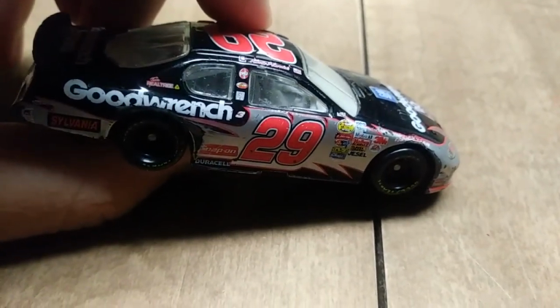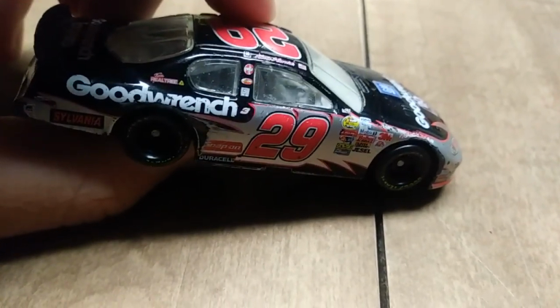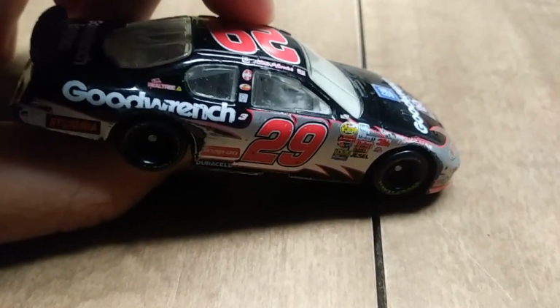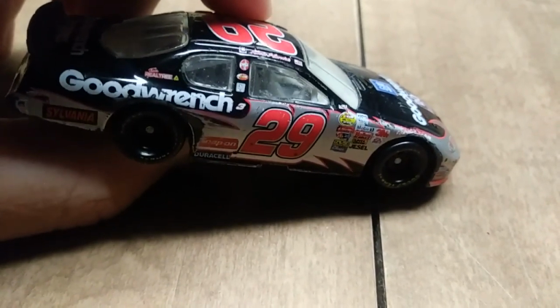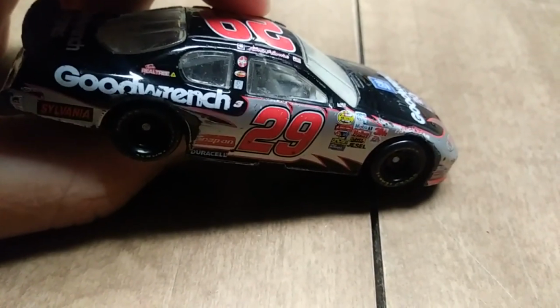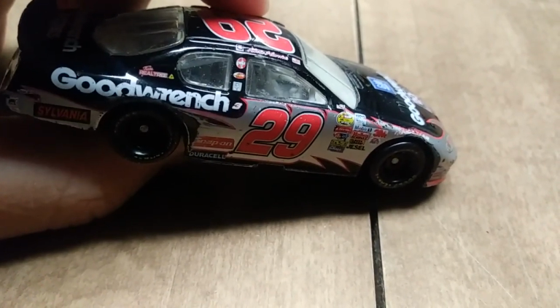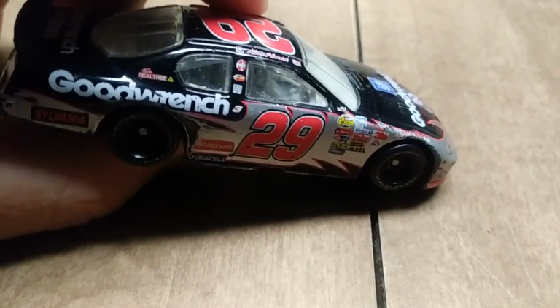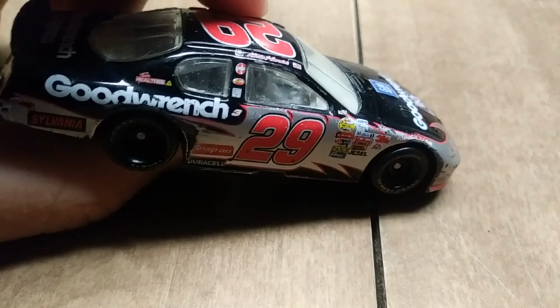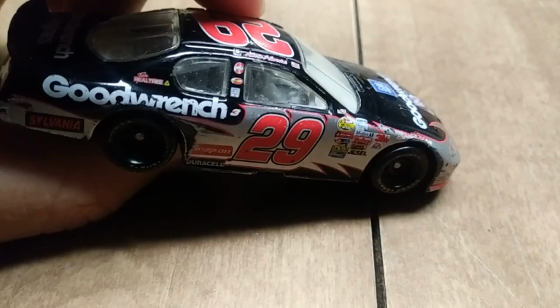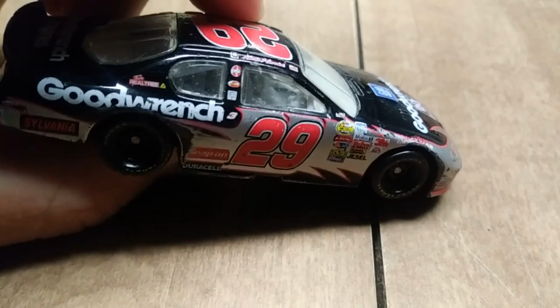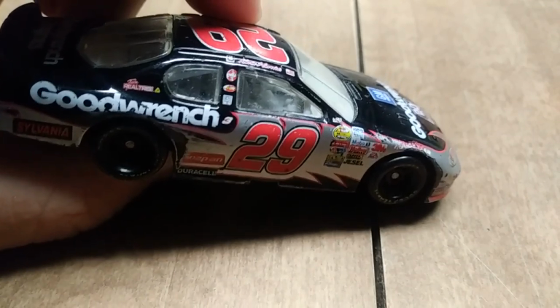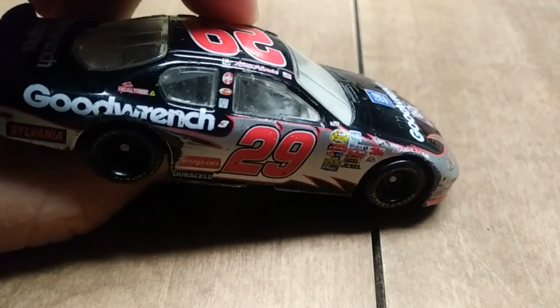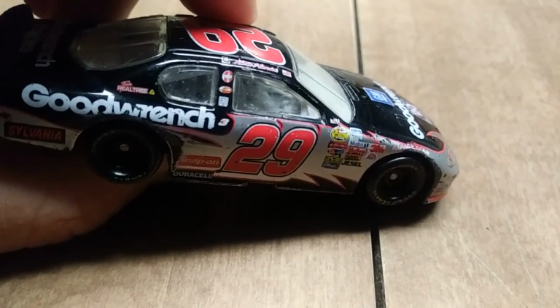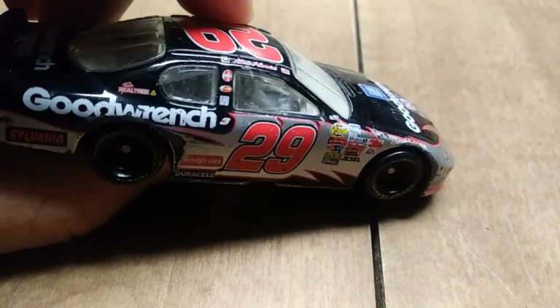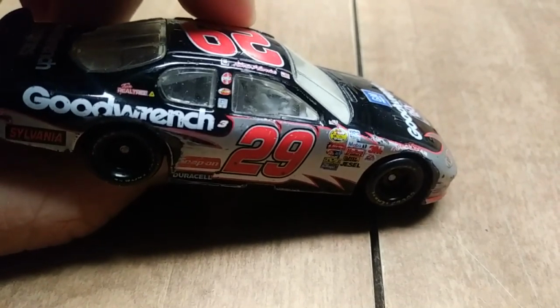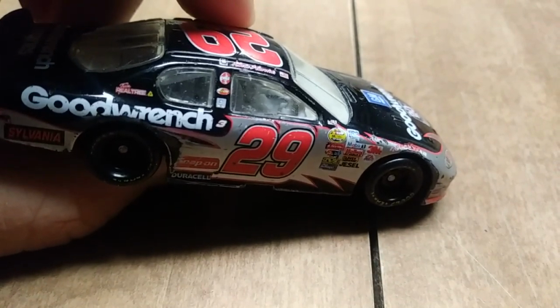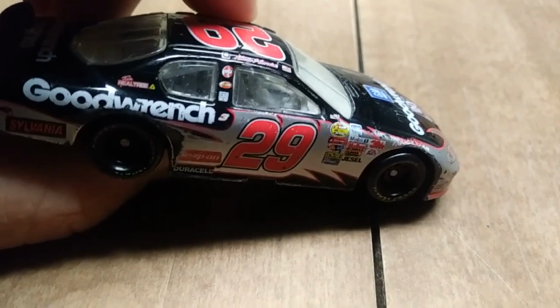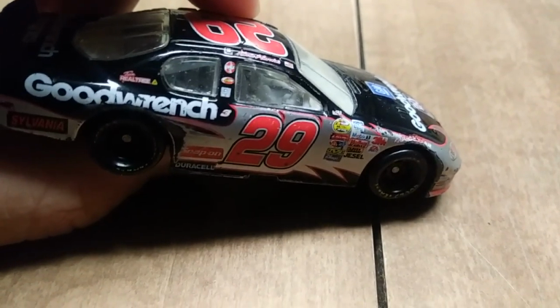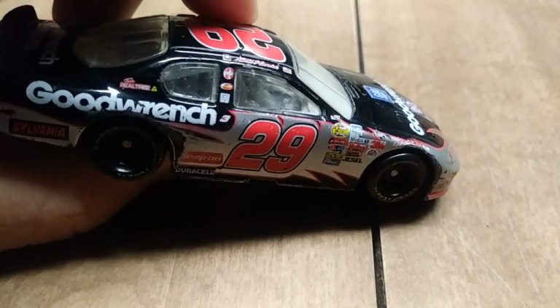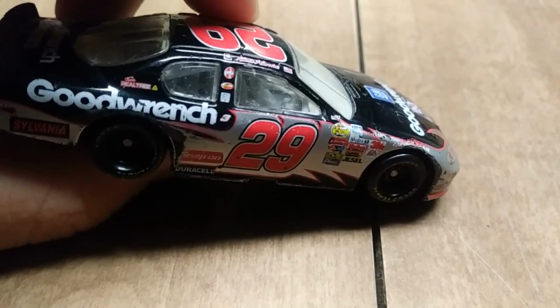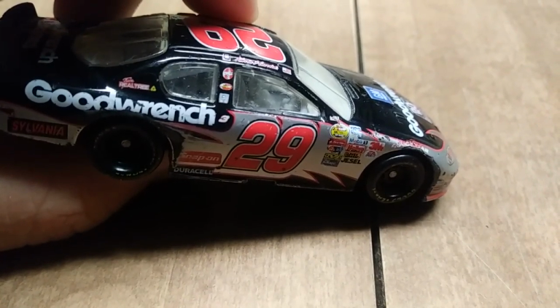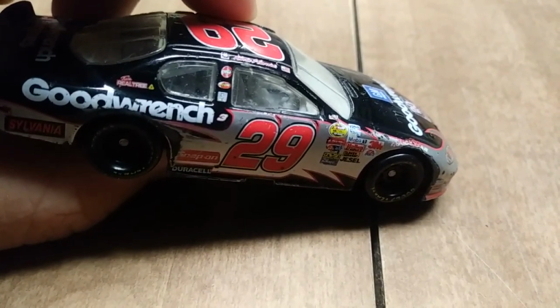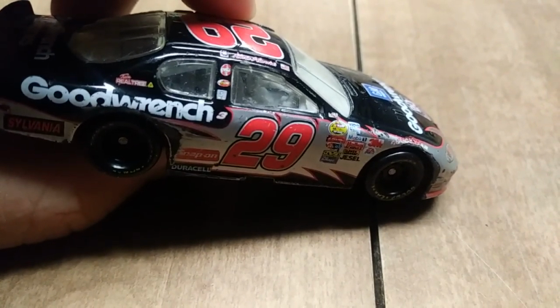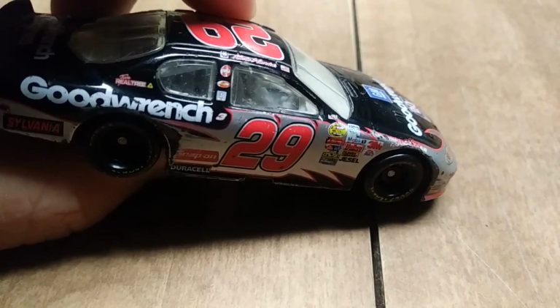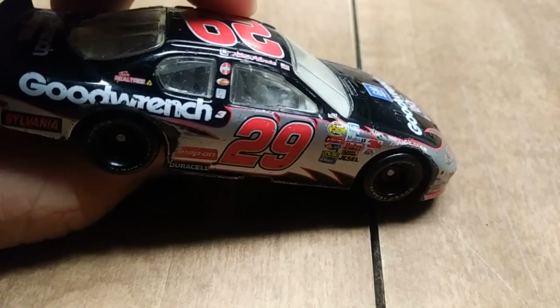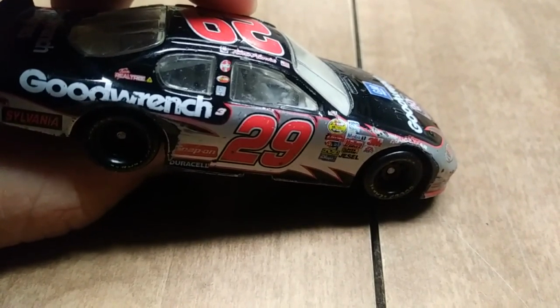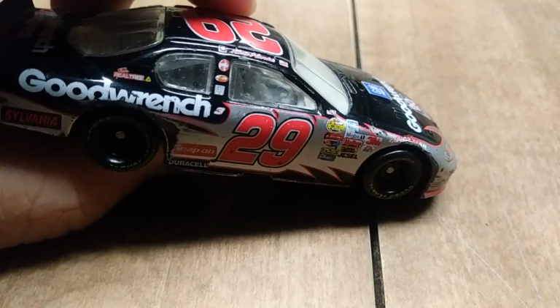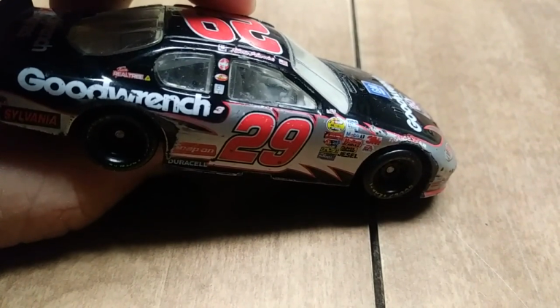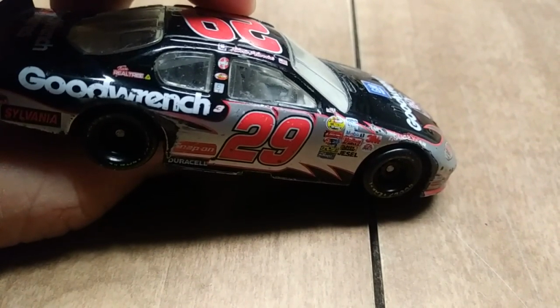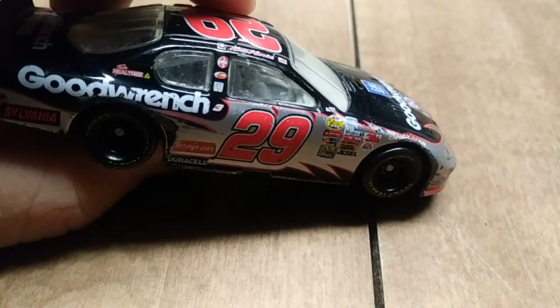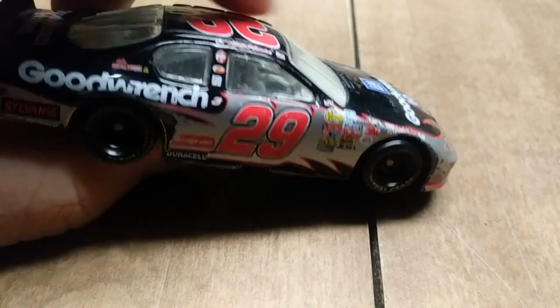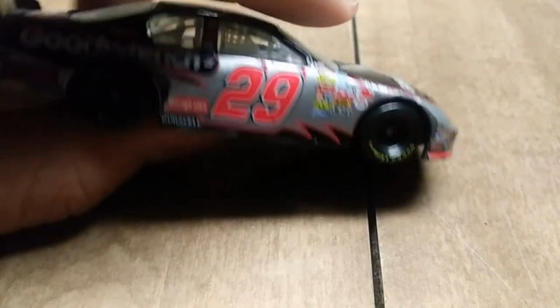To commemorate Dale, they put the number three right next to the number 29, but in very small numbers.